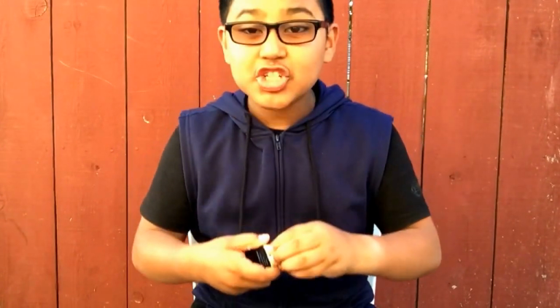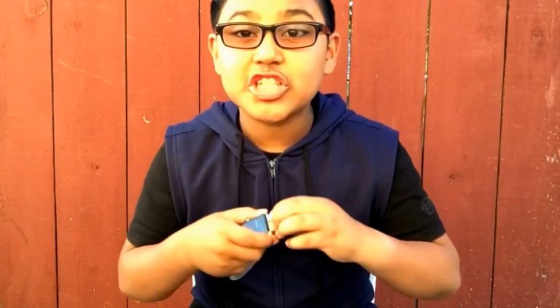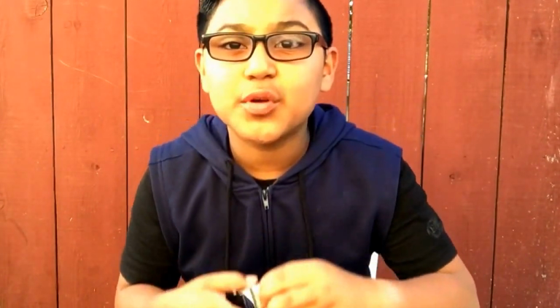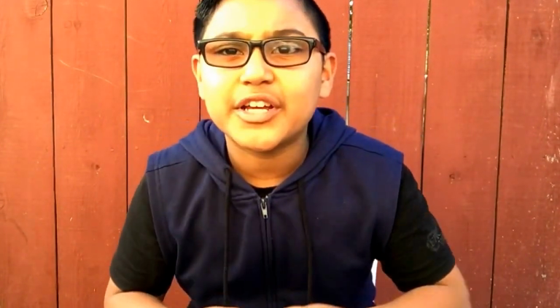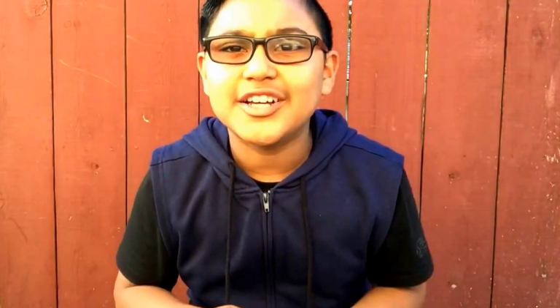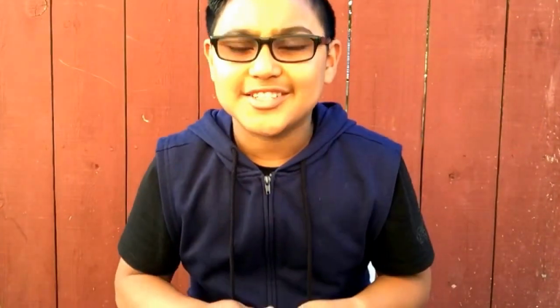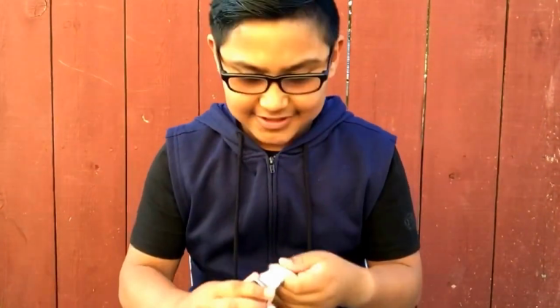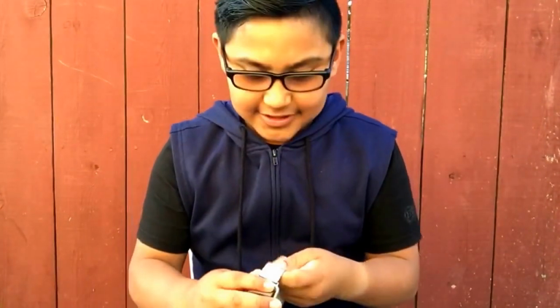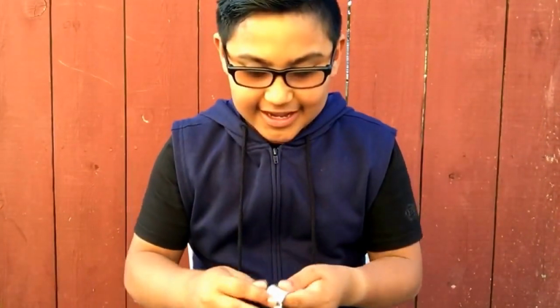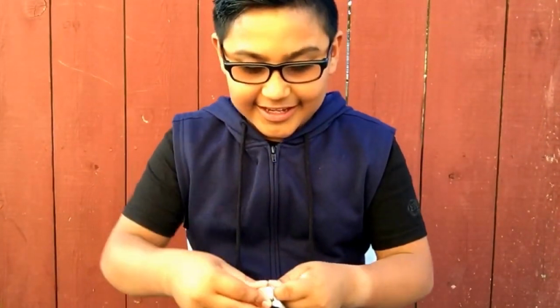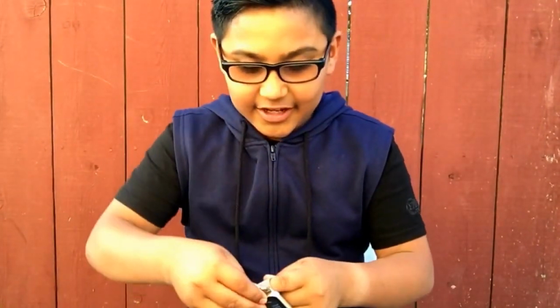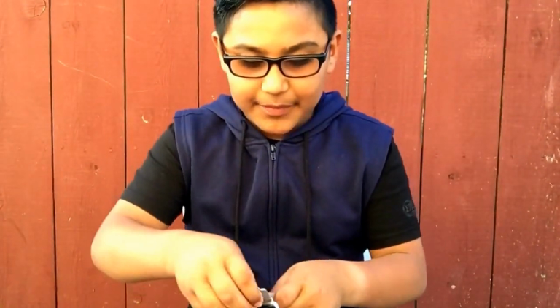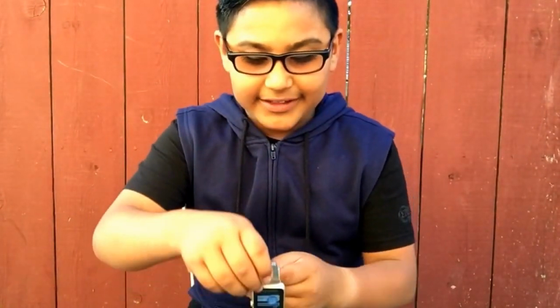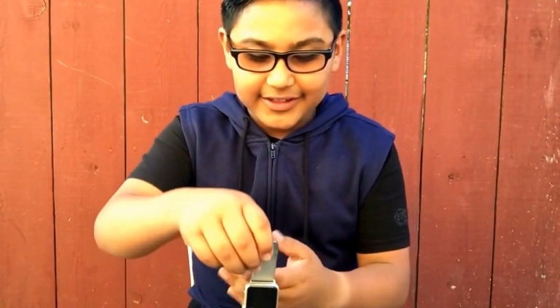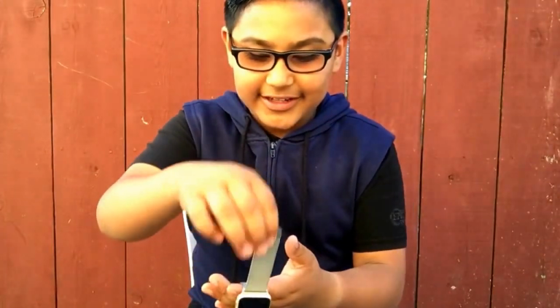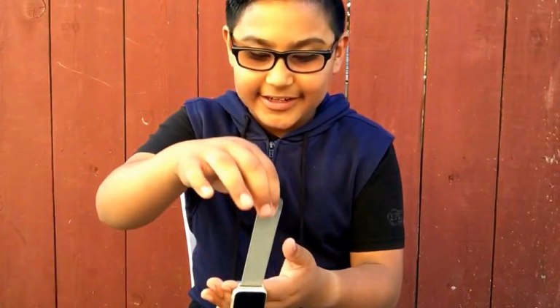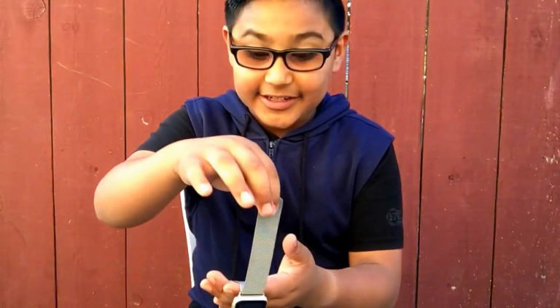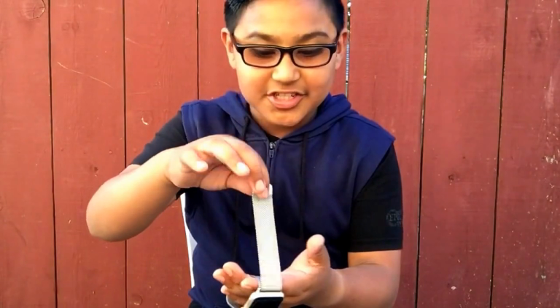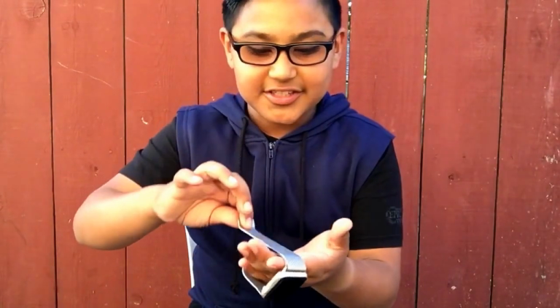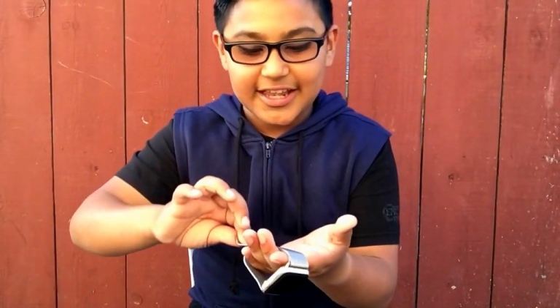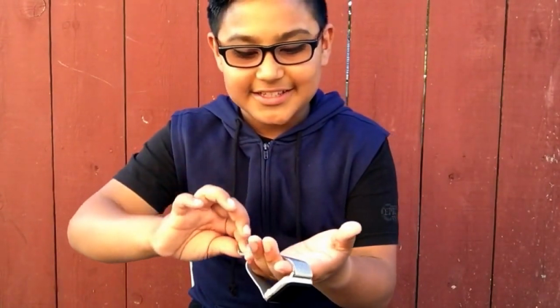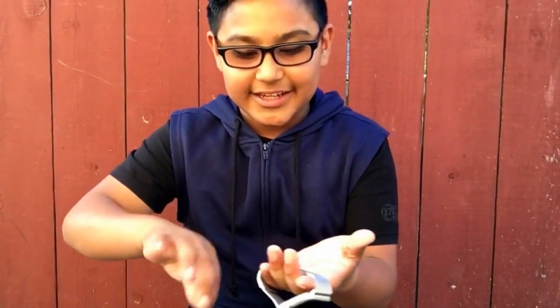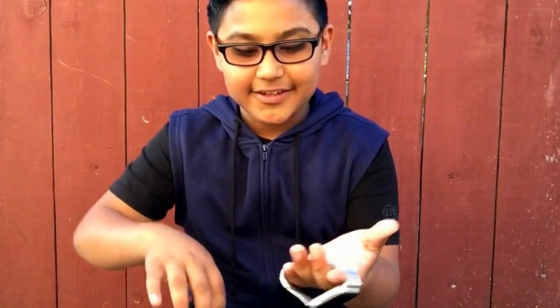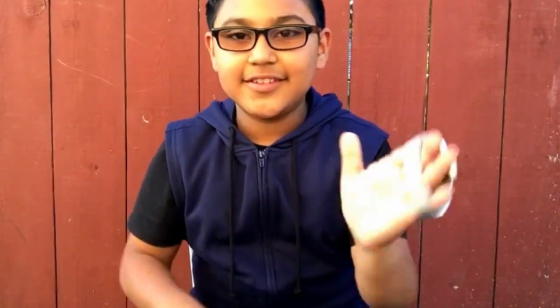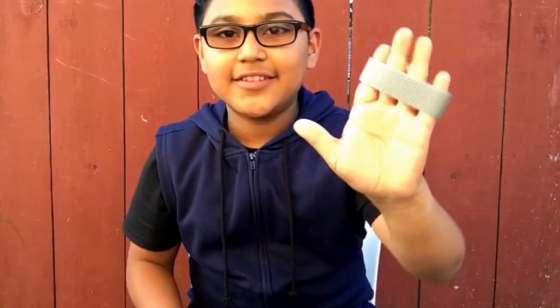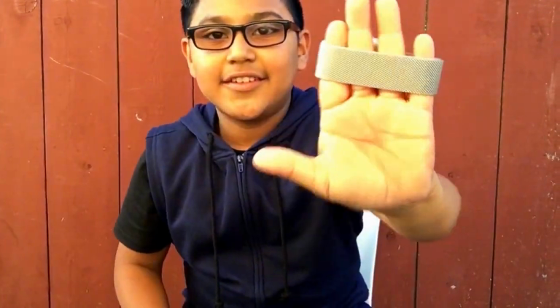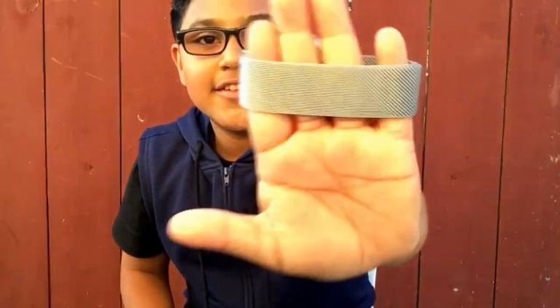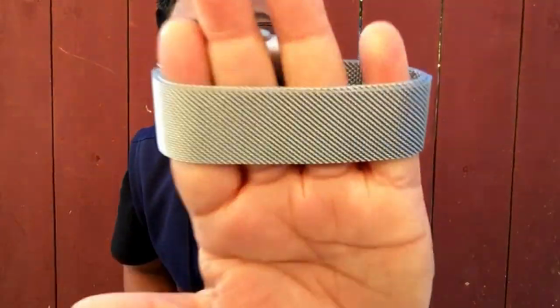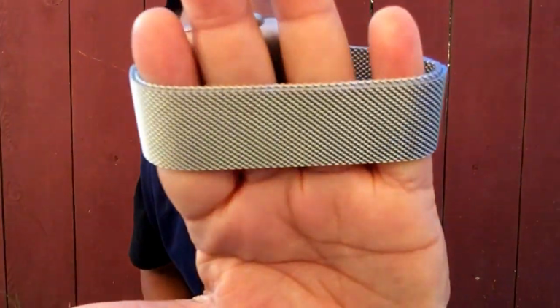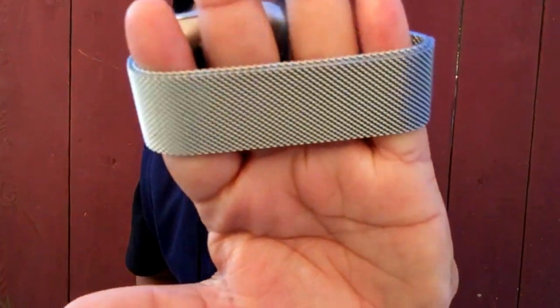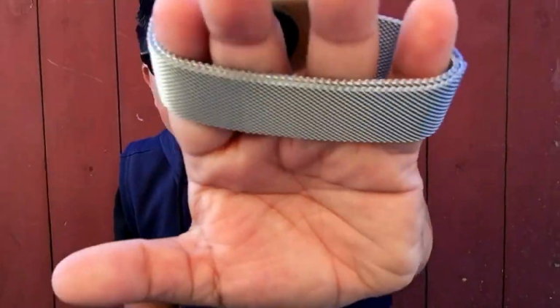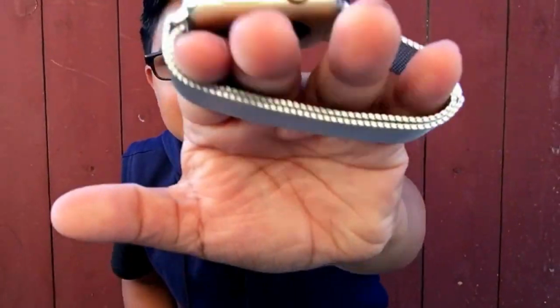This retails for $150 for this Milanese loop band. I chose this one because I like how the magnet looks — it just looks really classy and shiny.